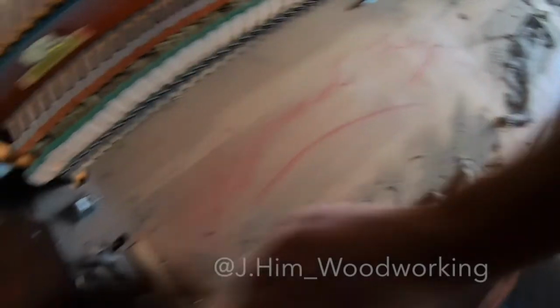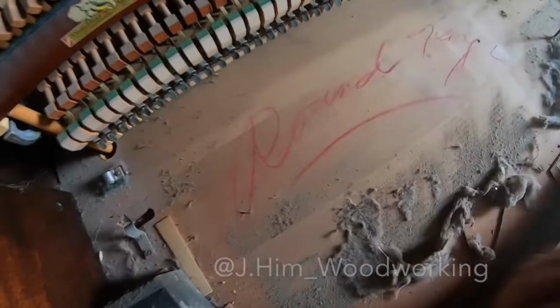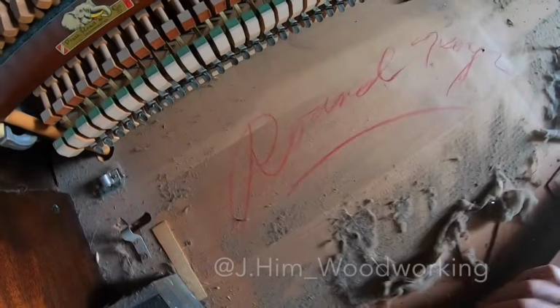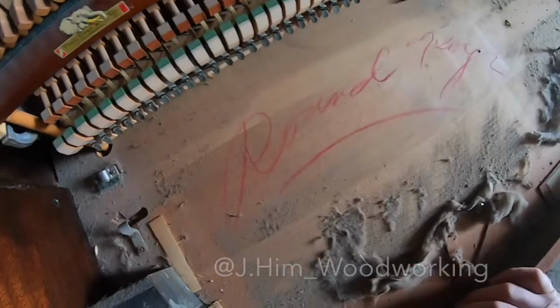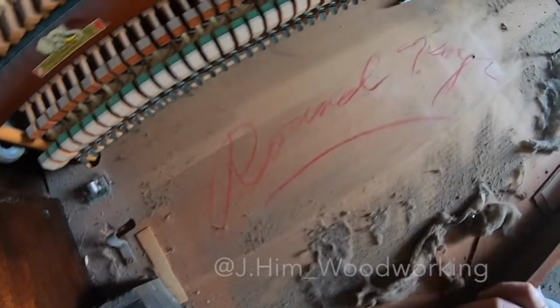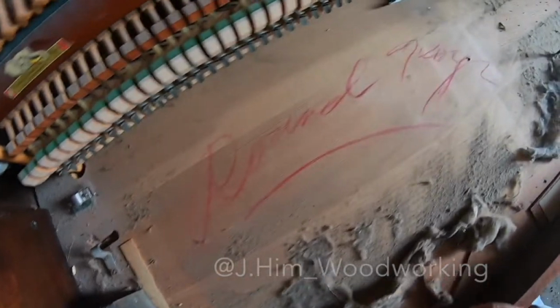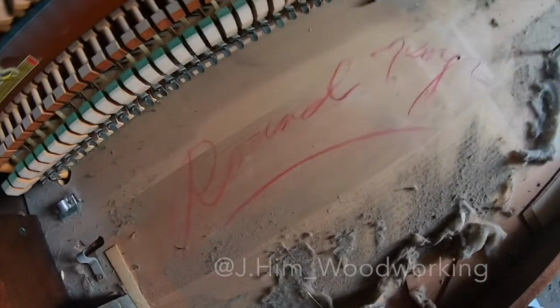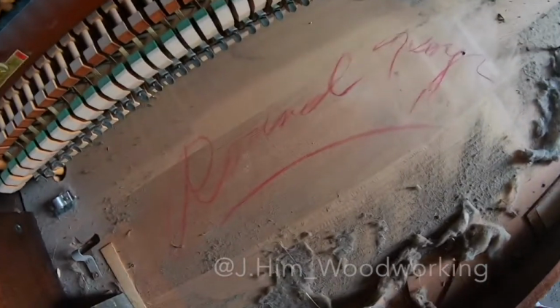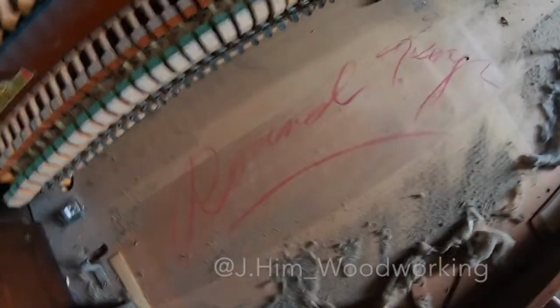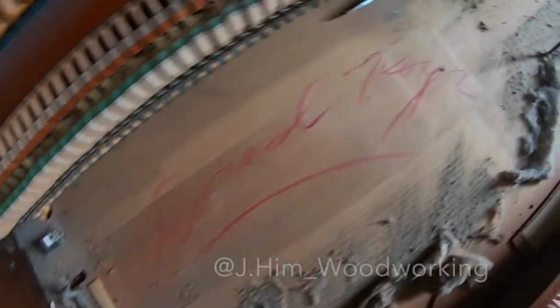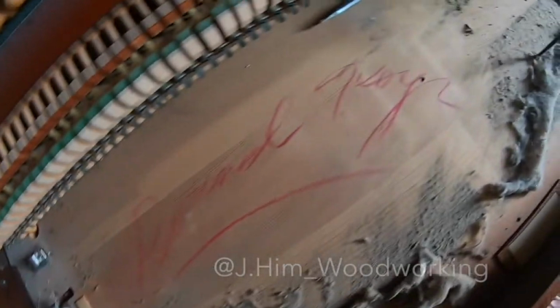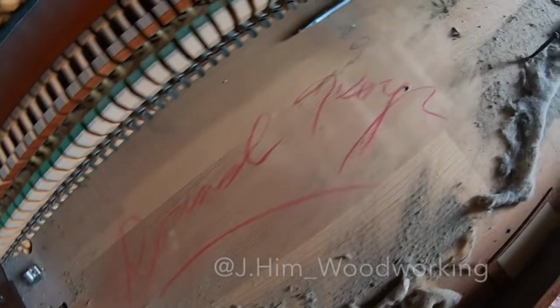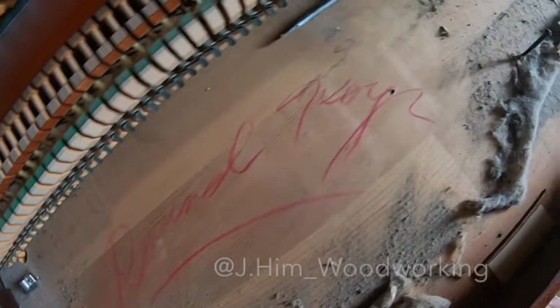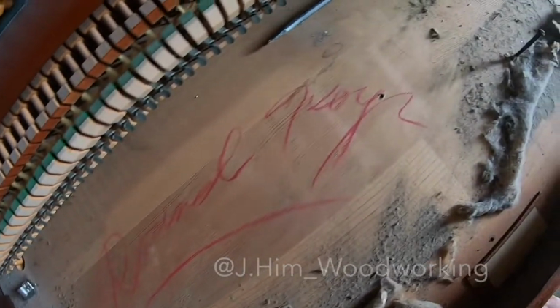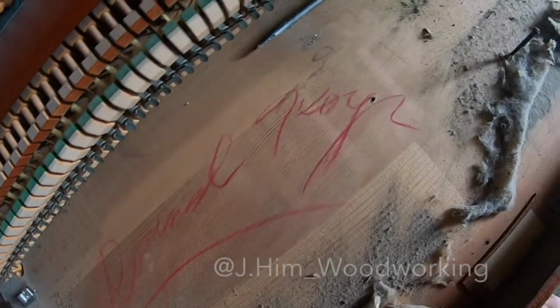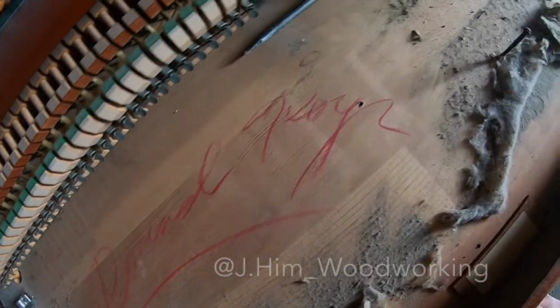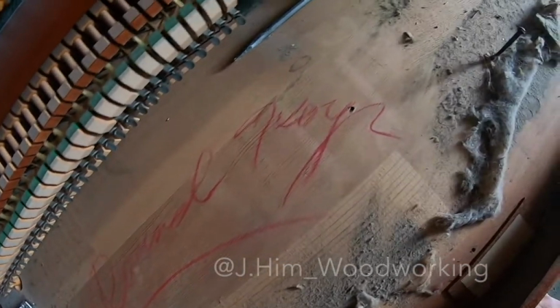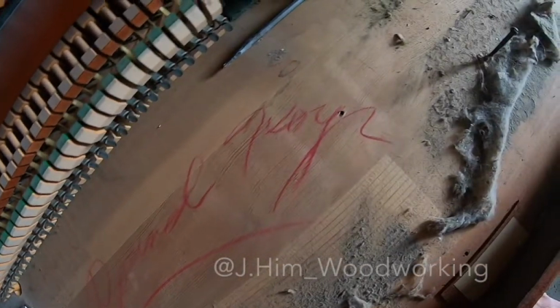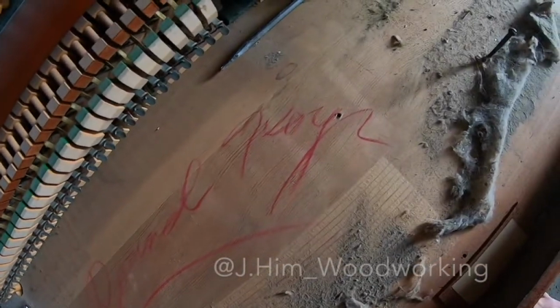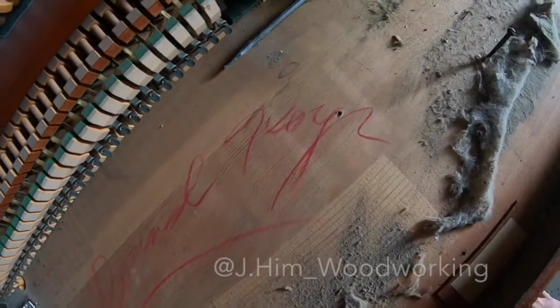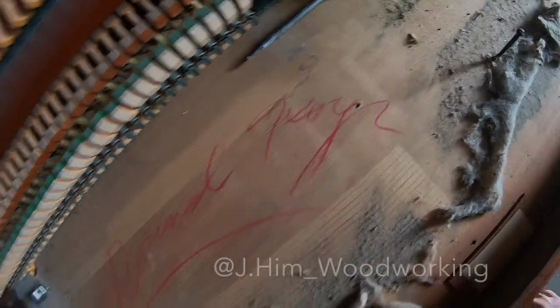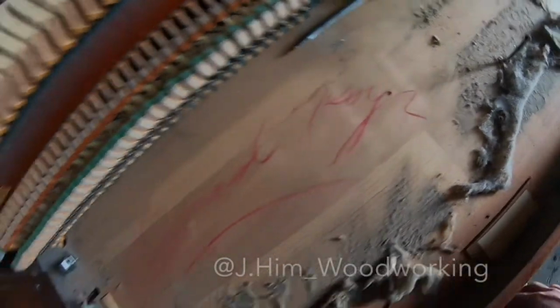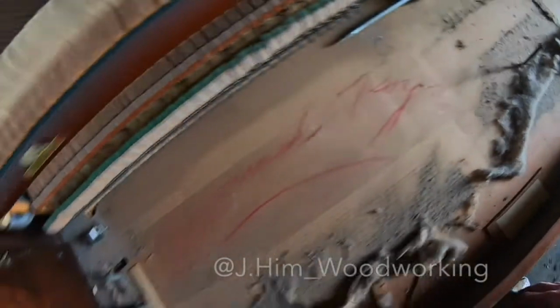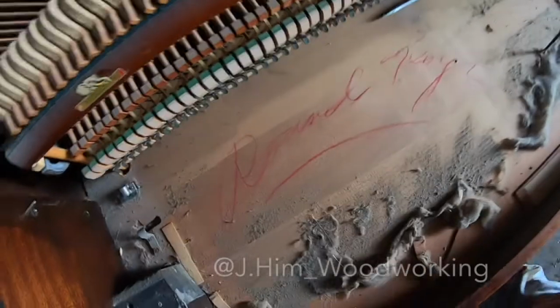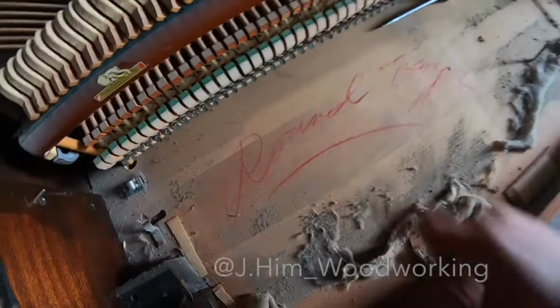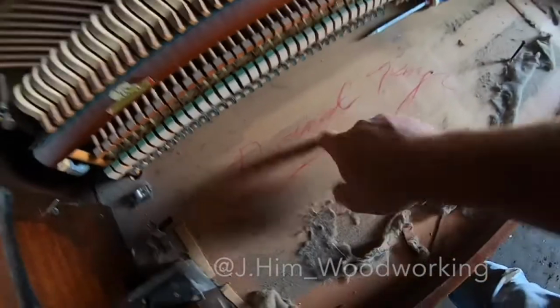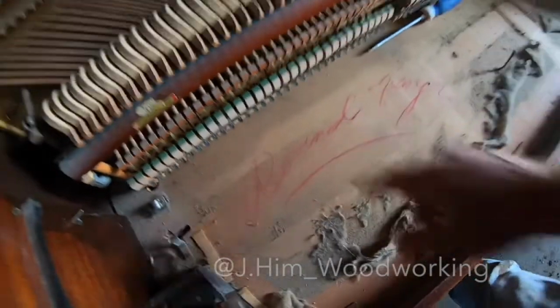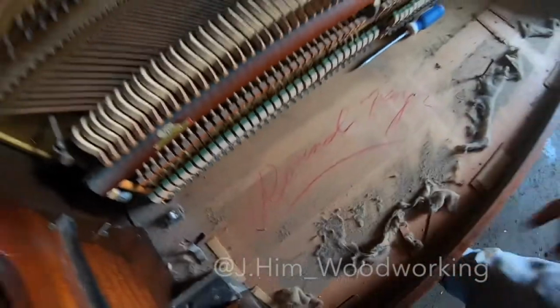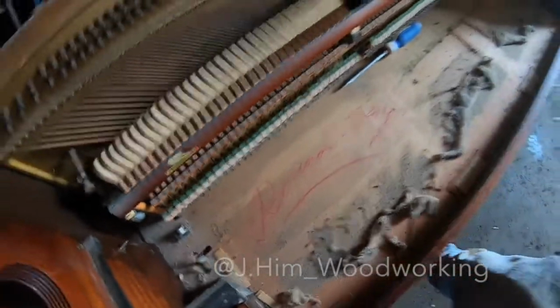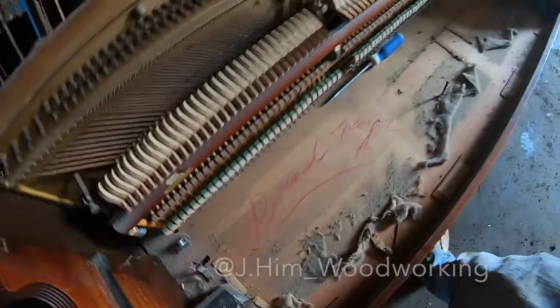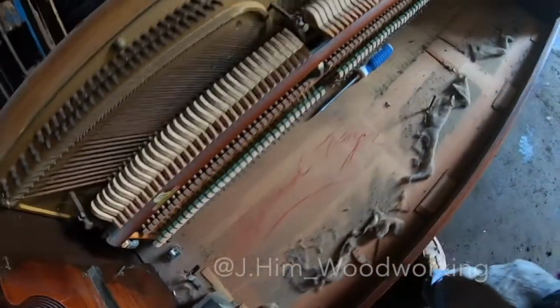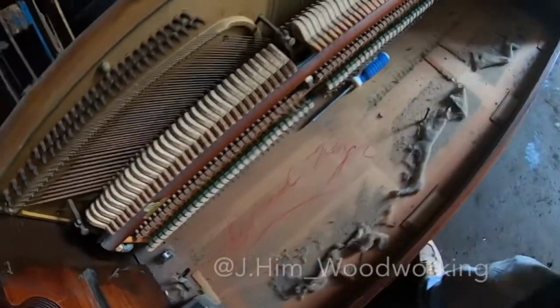No idea what that says, but I'm sure it means one cool person.